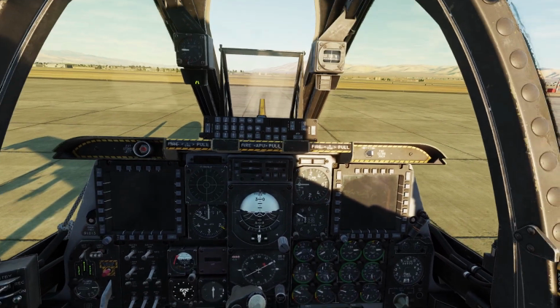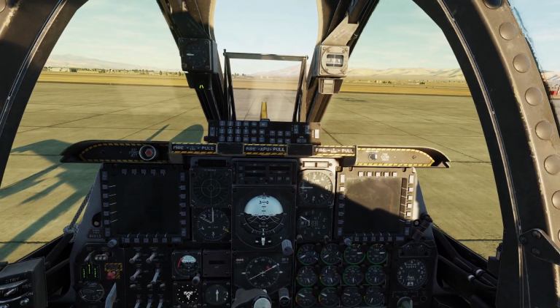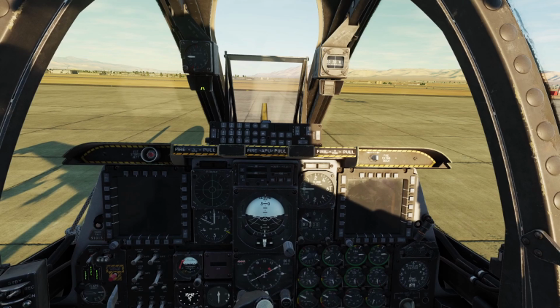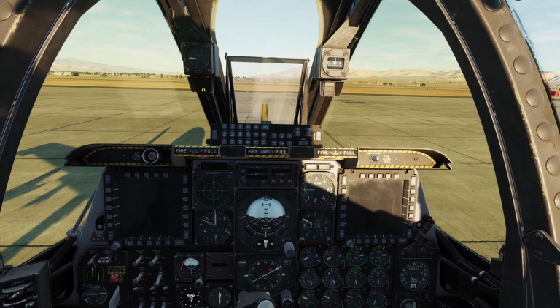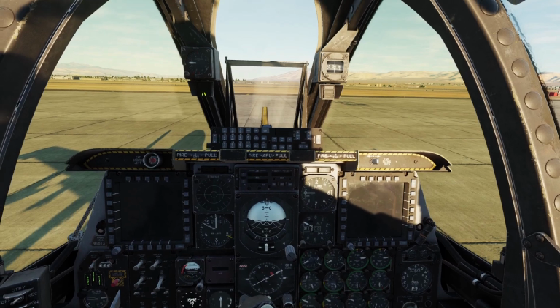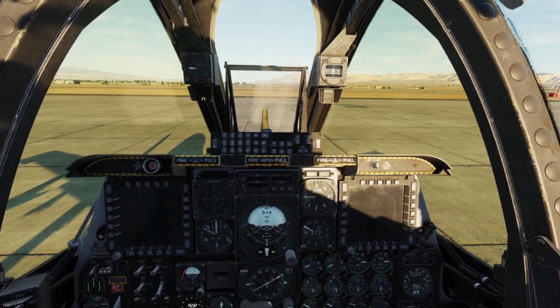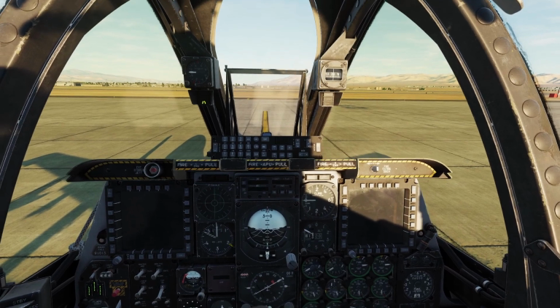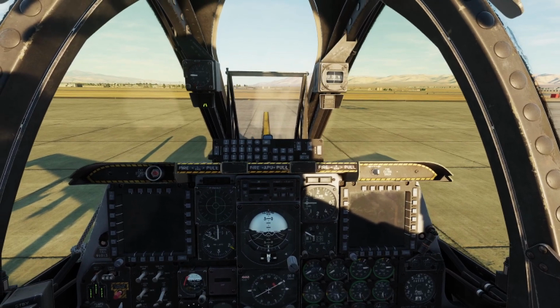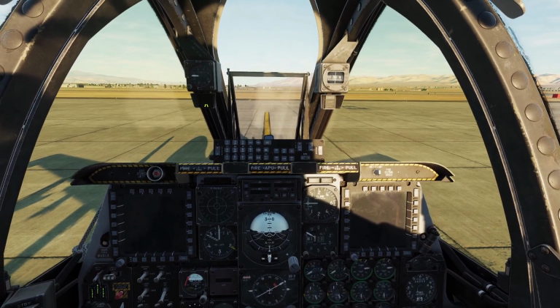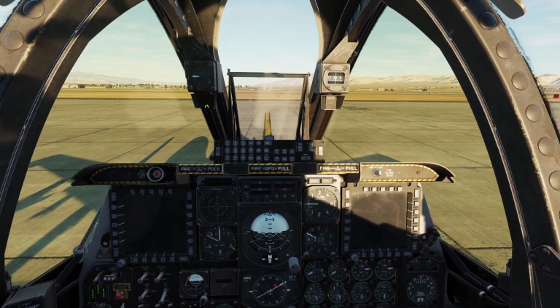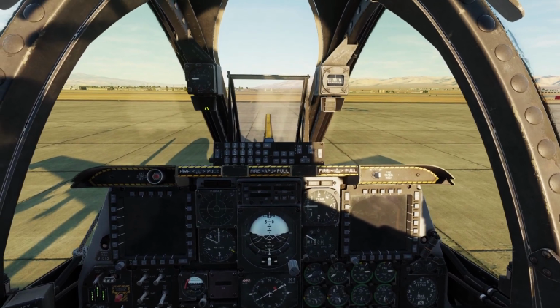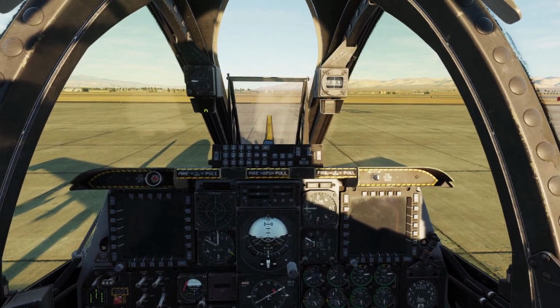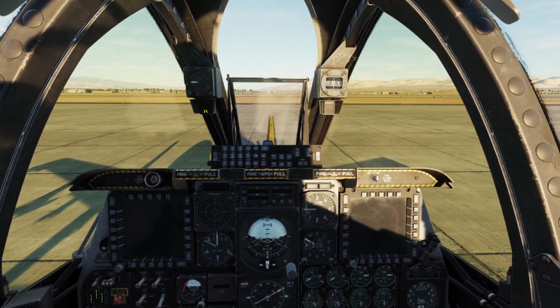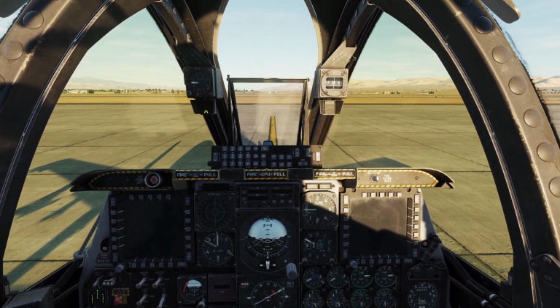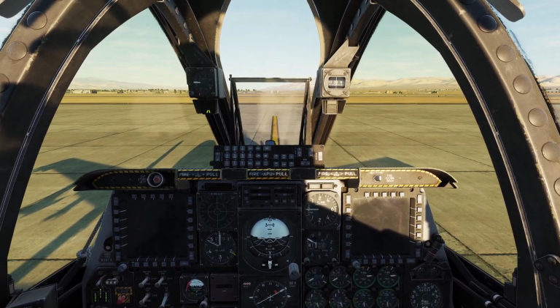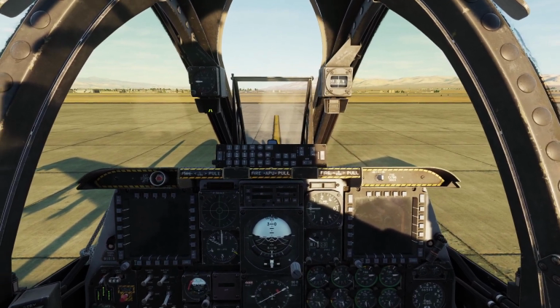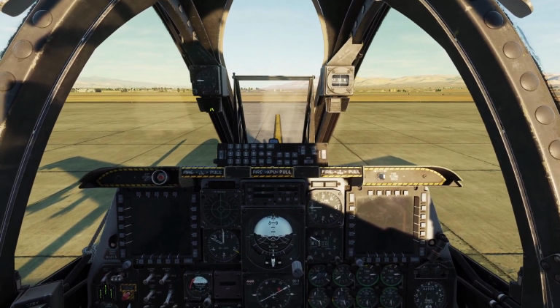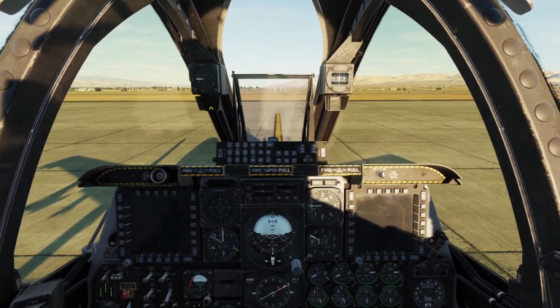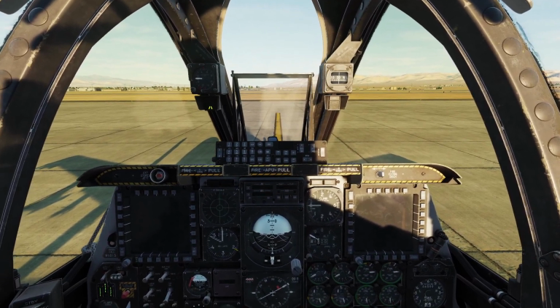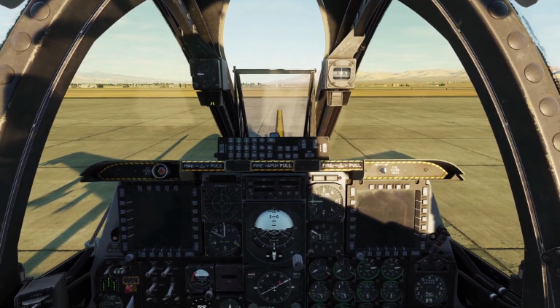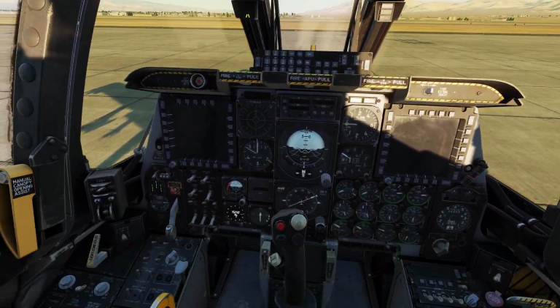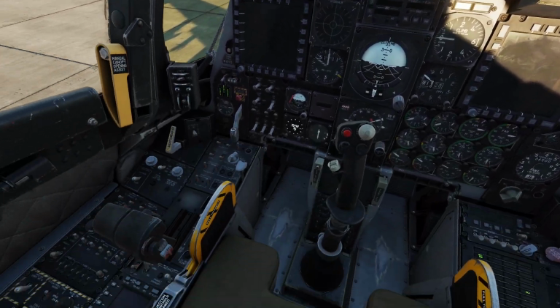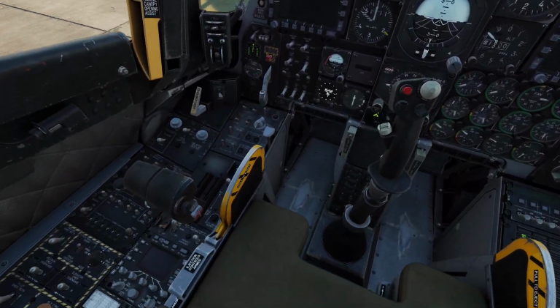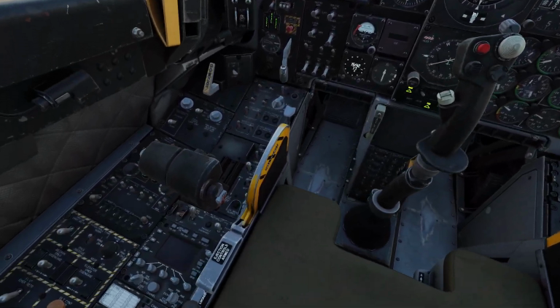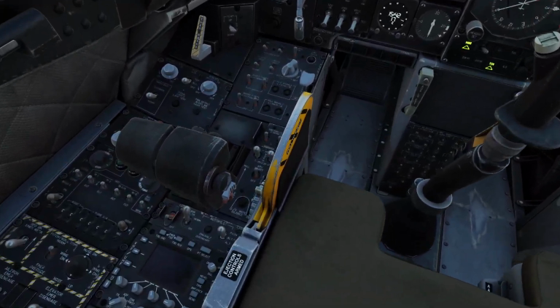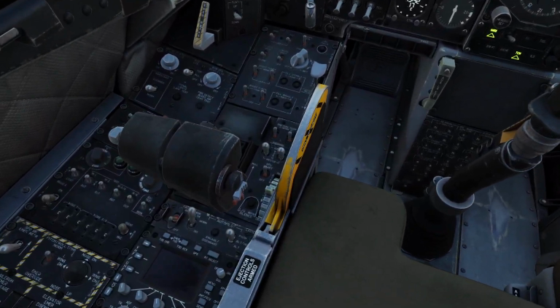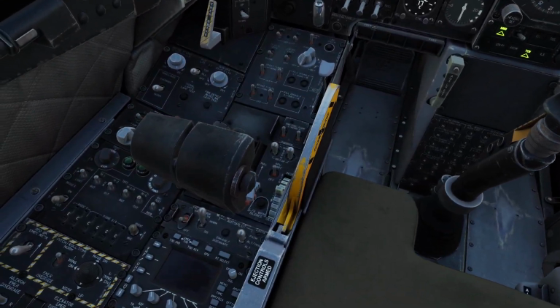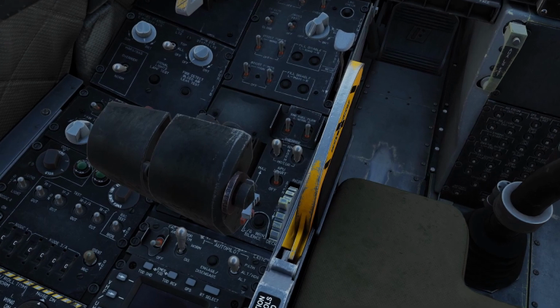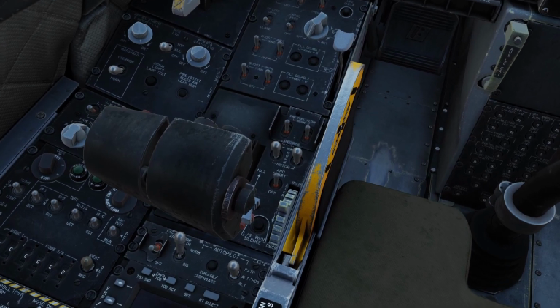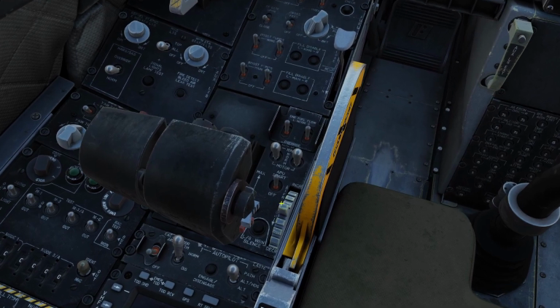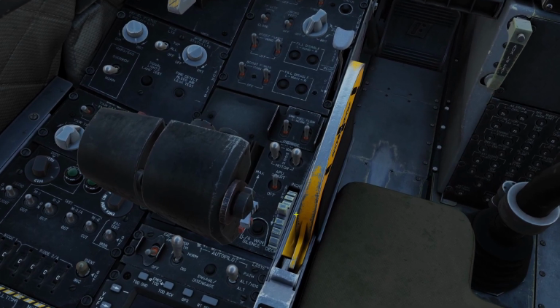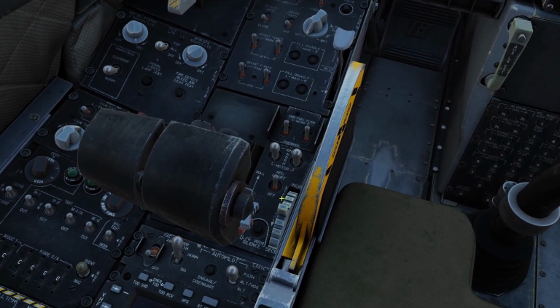Since both of our engines are started, we don't need the APU anymore, so we can turn it off. Just come over here and flip this switch off.